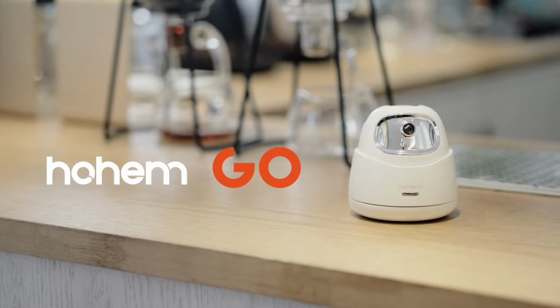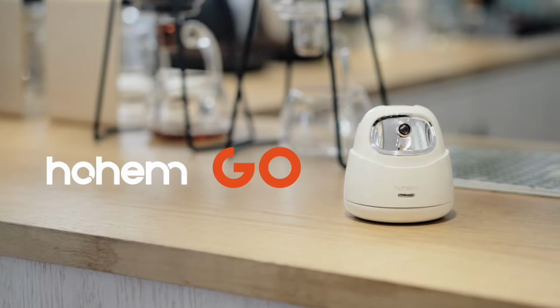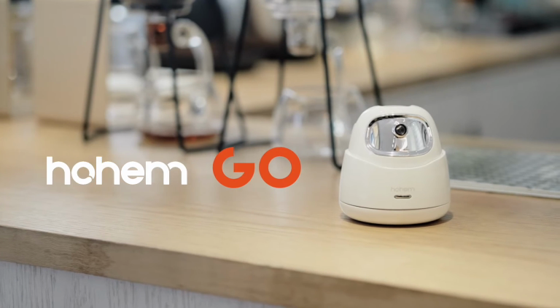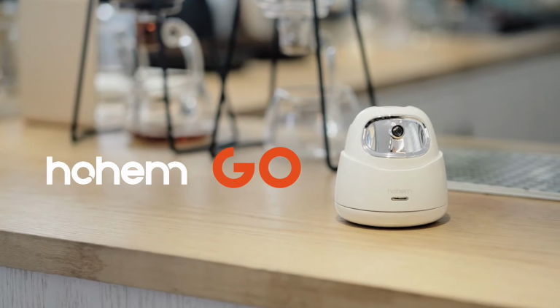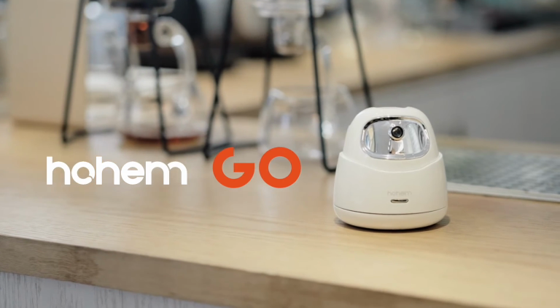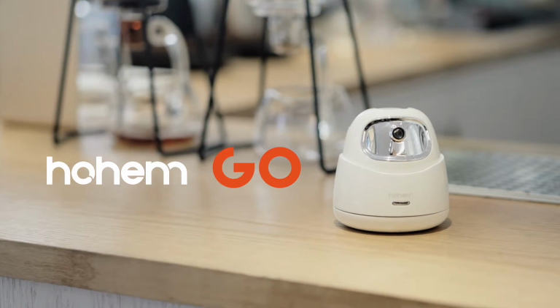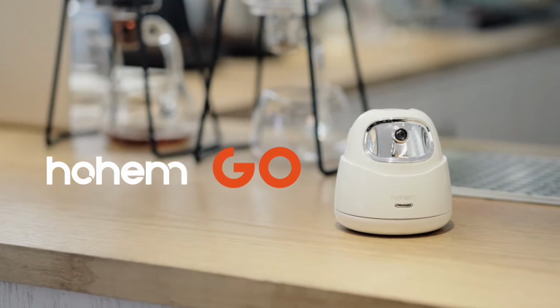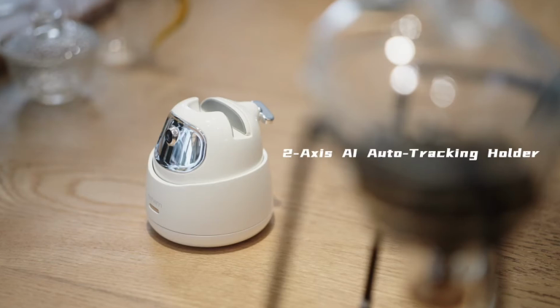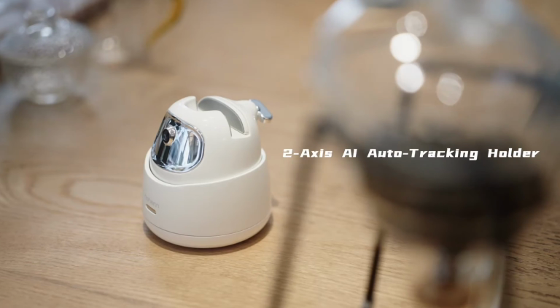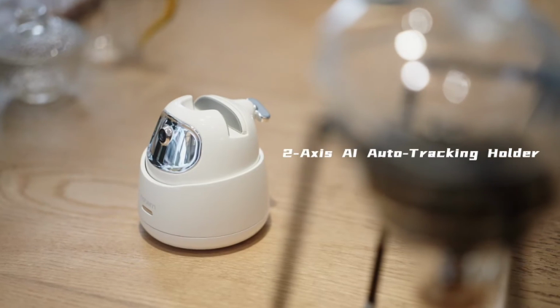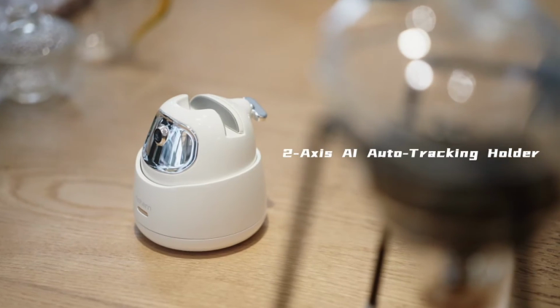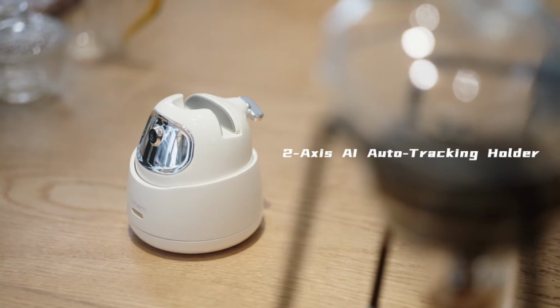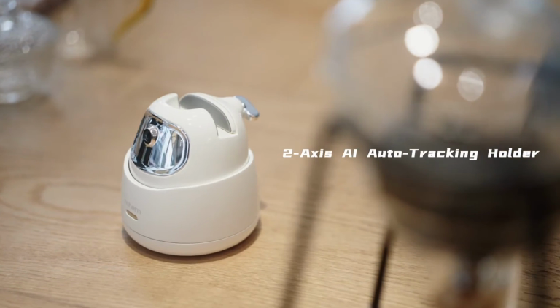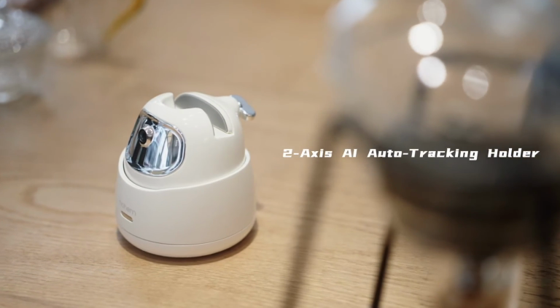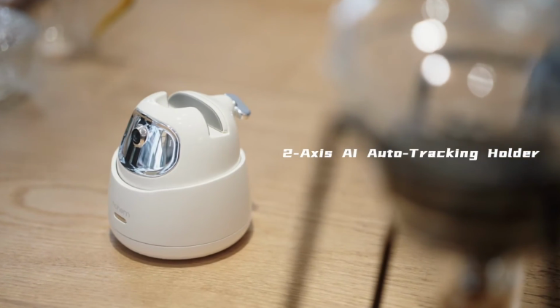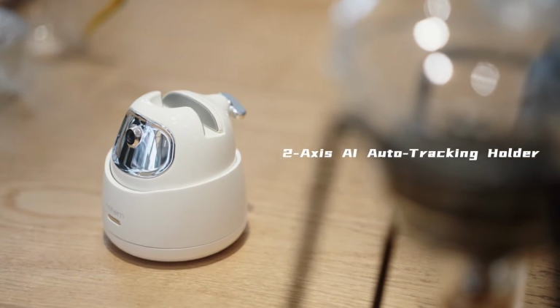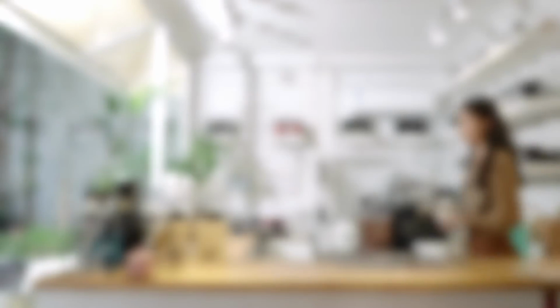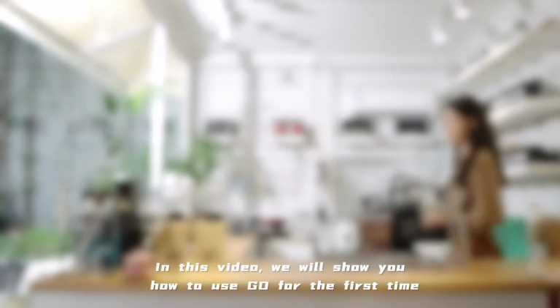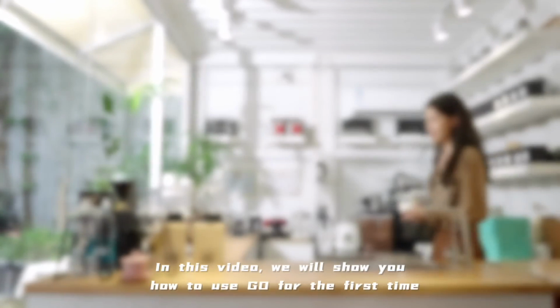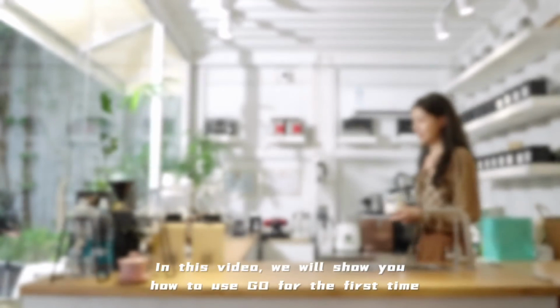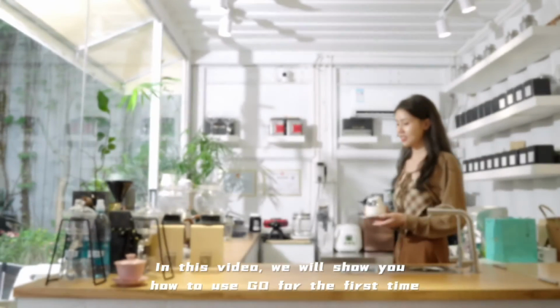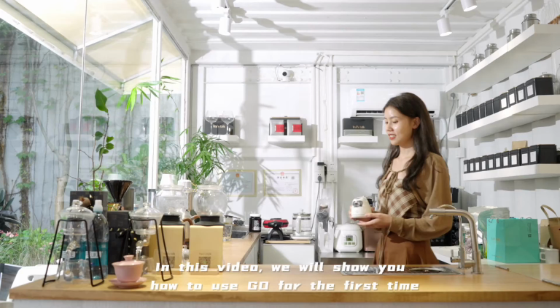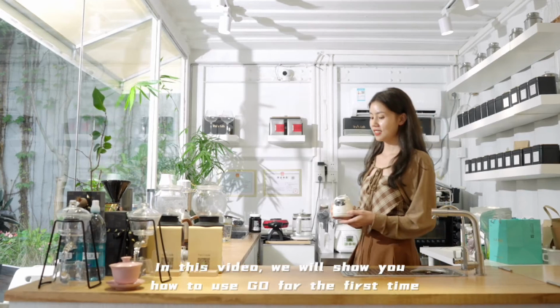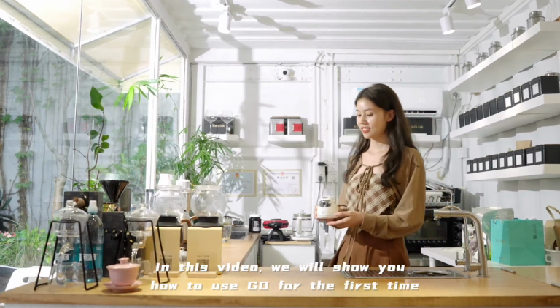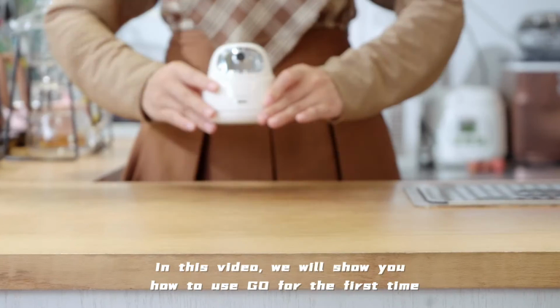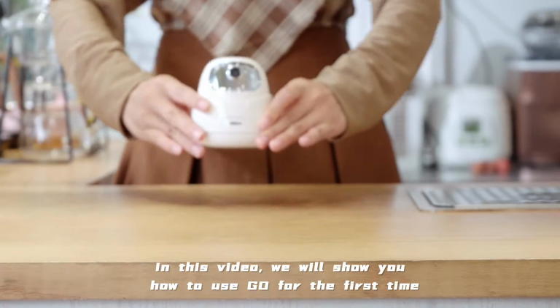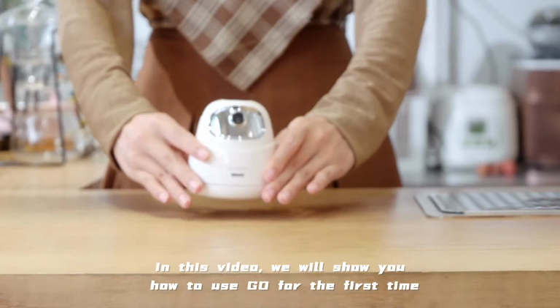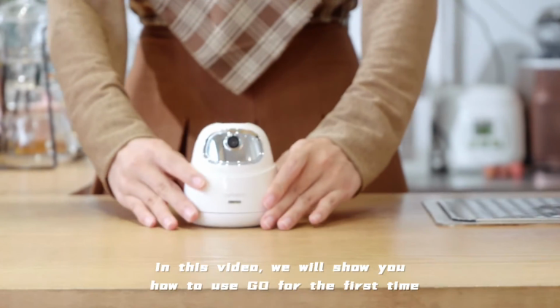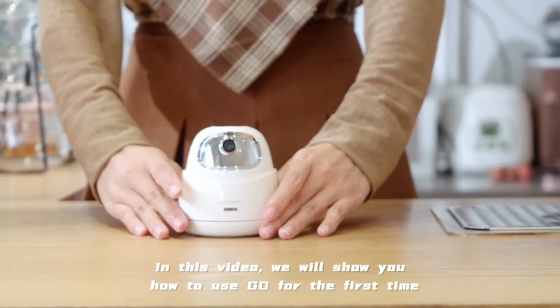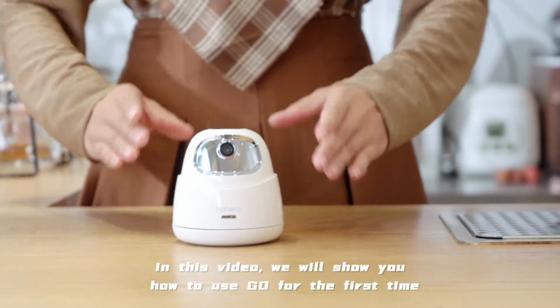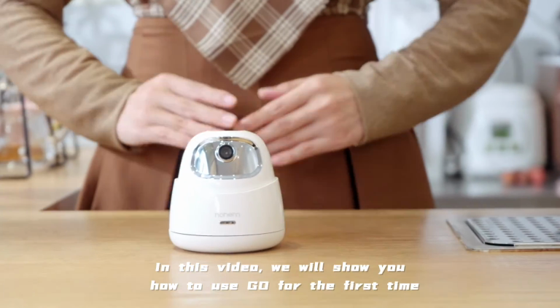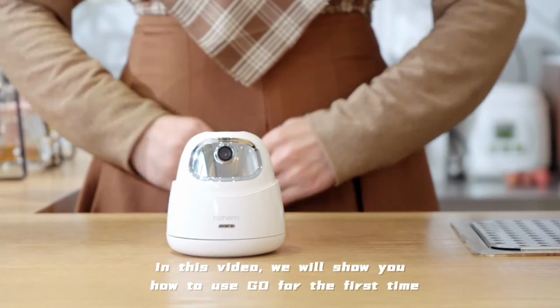Hohem Go, 2-axis AI Auto Tracking Holder. In this video, we will show you how to use Go for the first time.